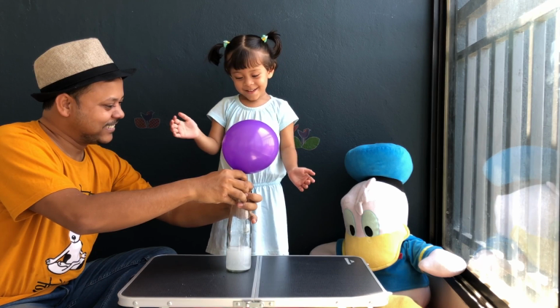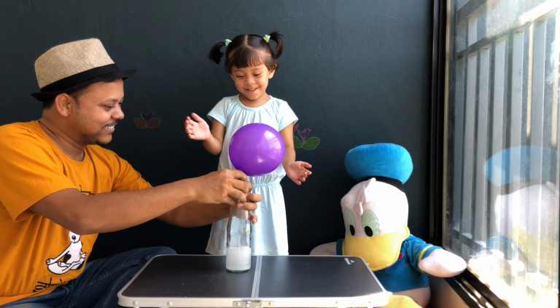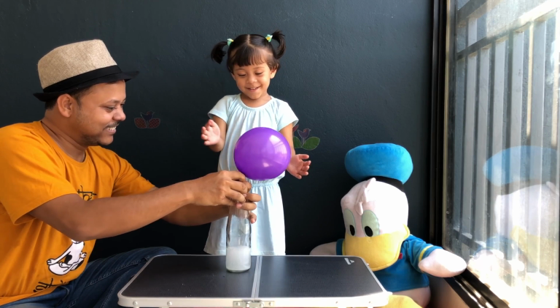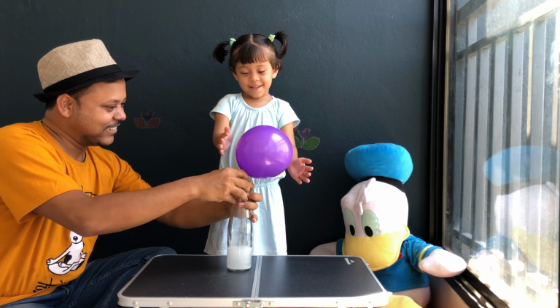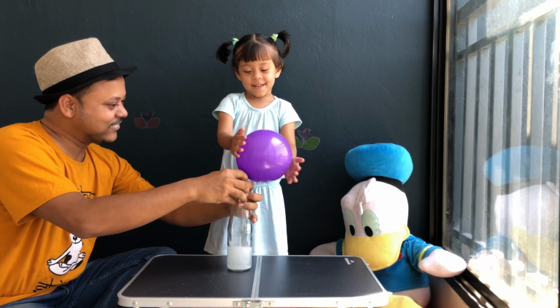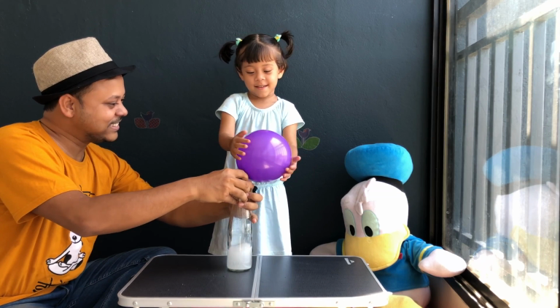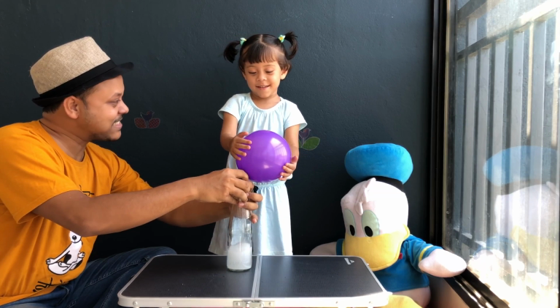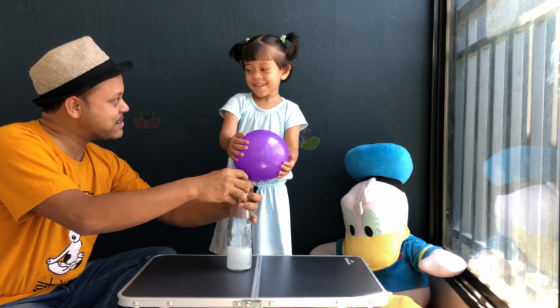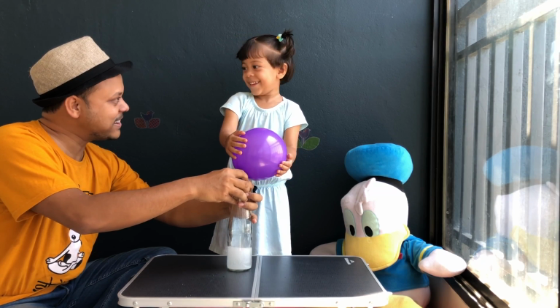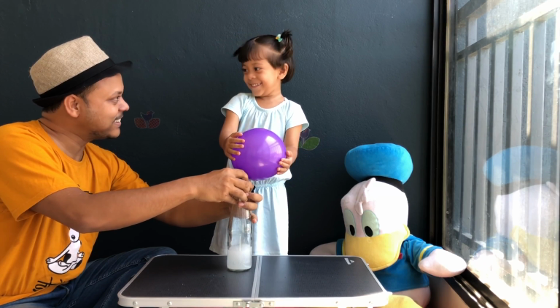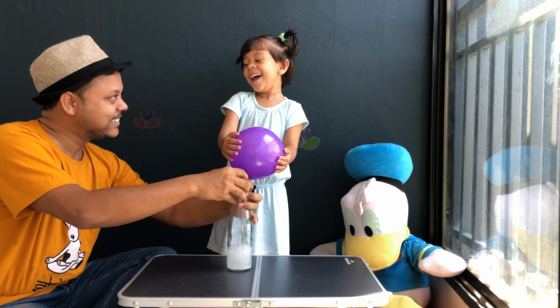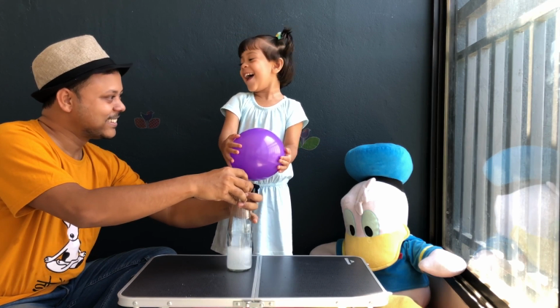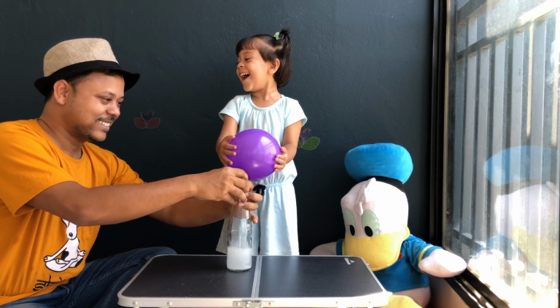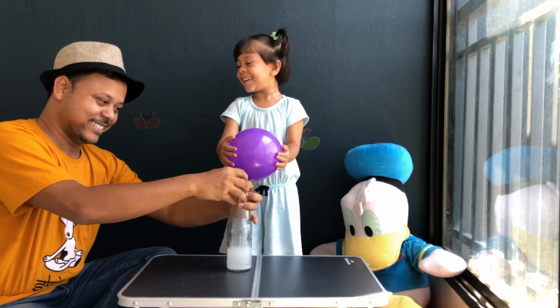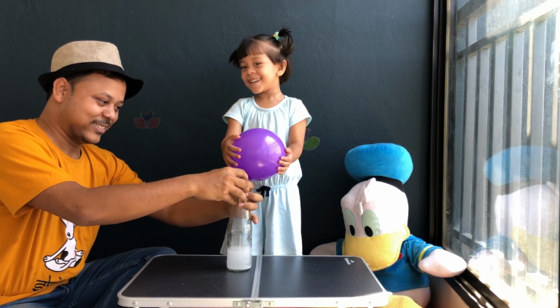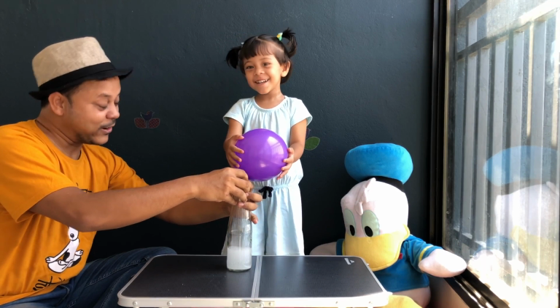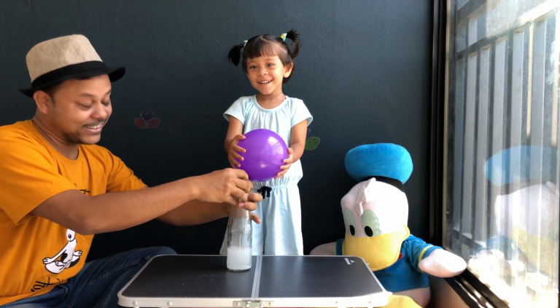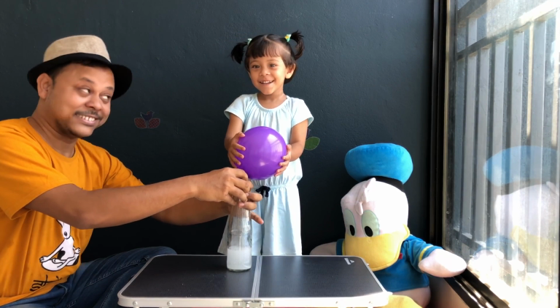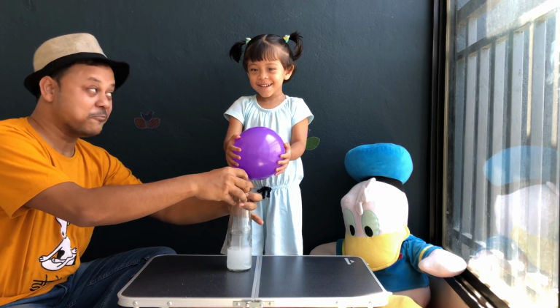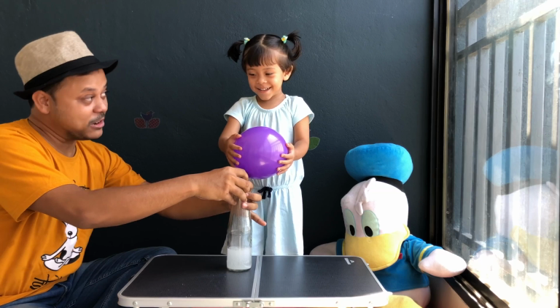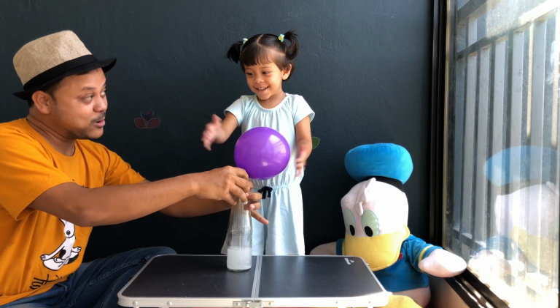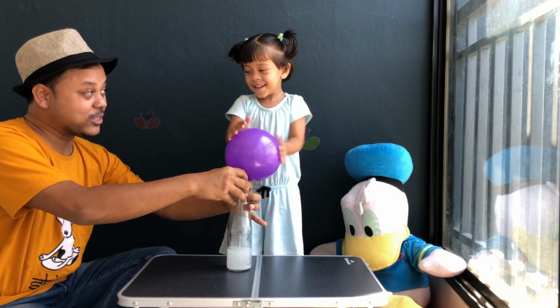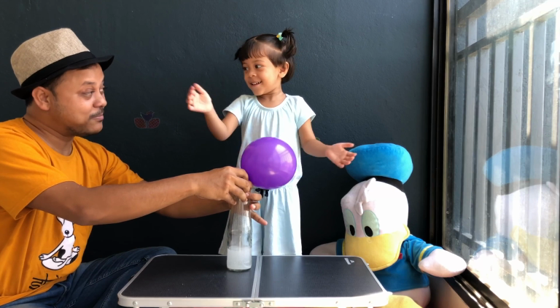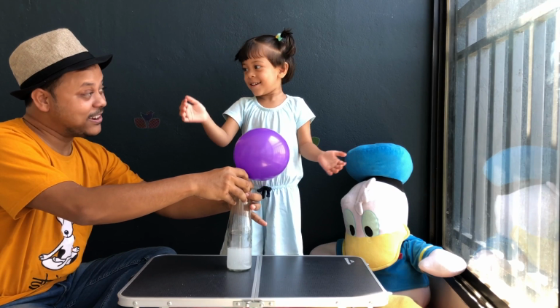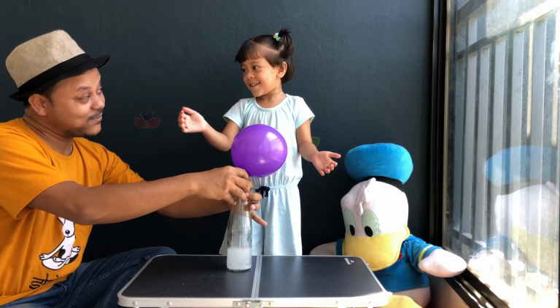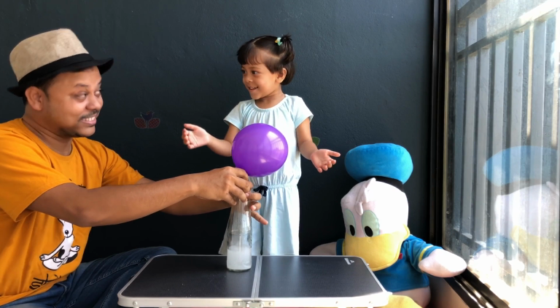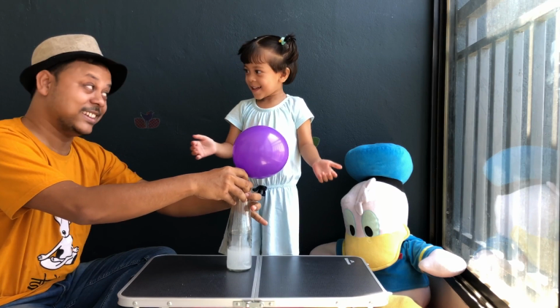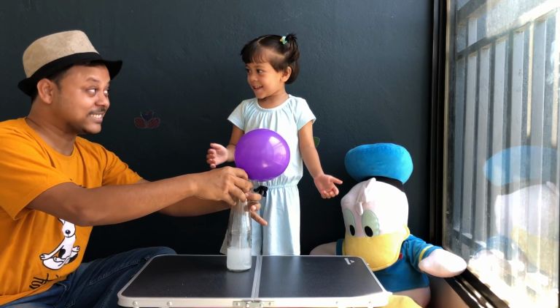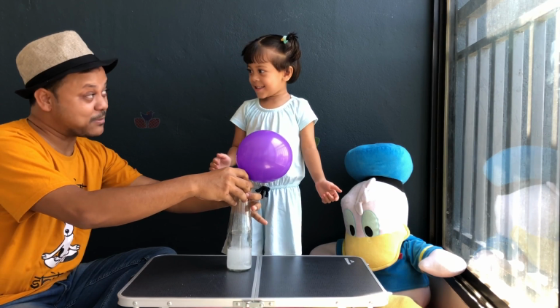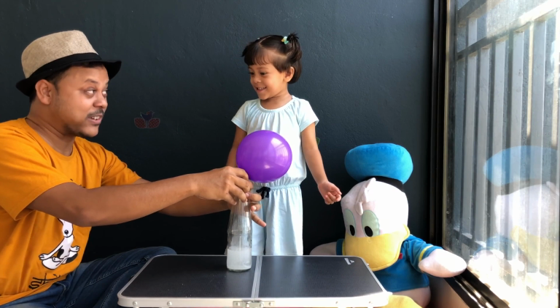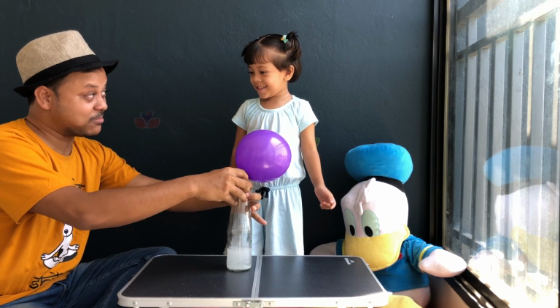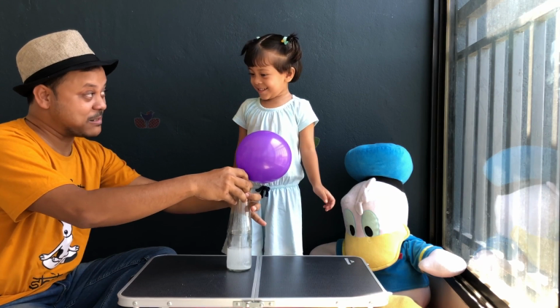You love this experiment, yes? So next time we'll blow up the balloon with this type of experiment.